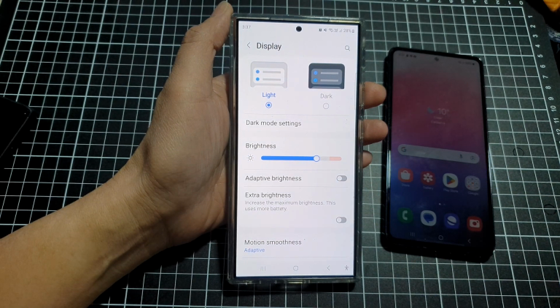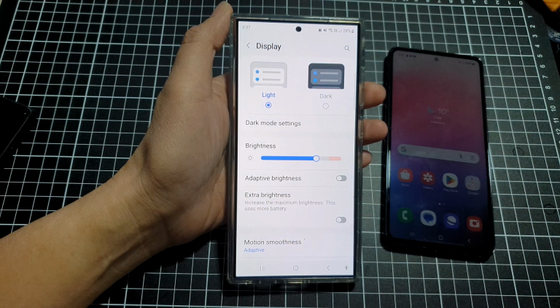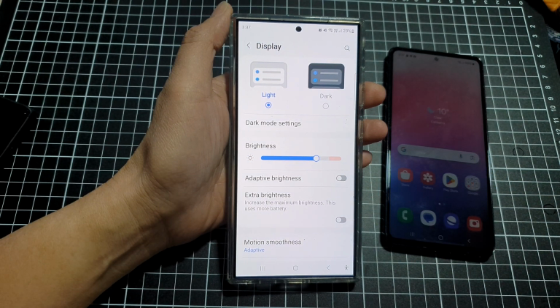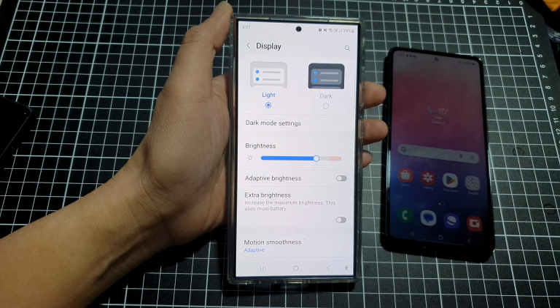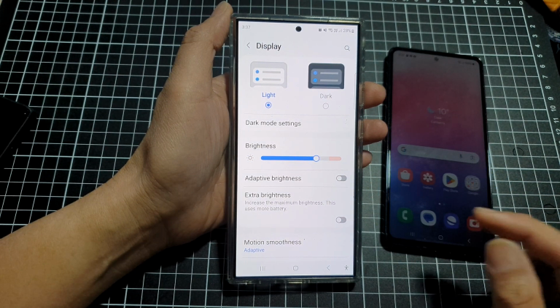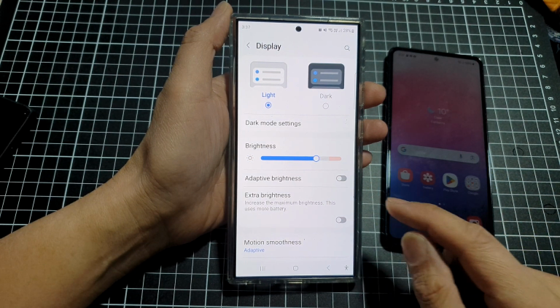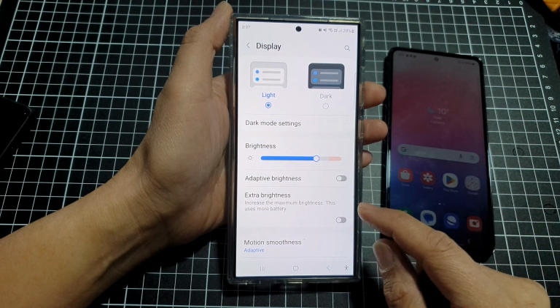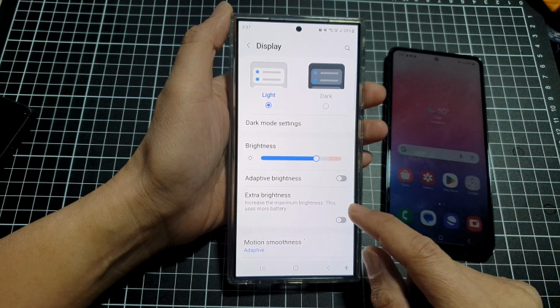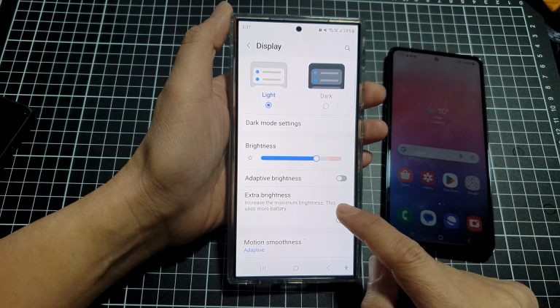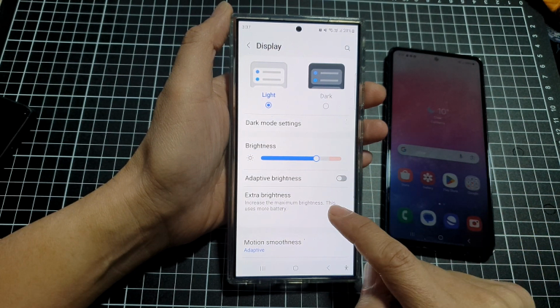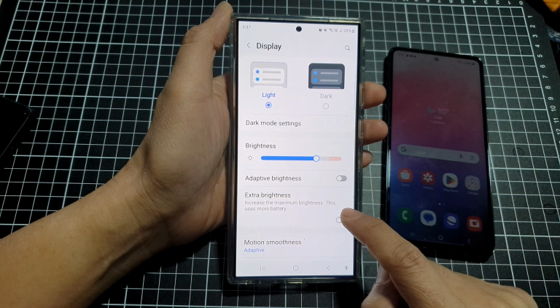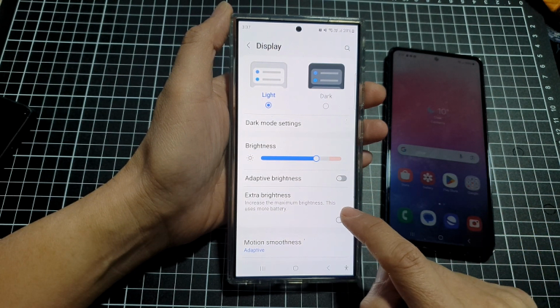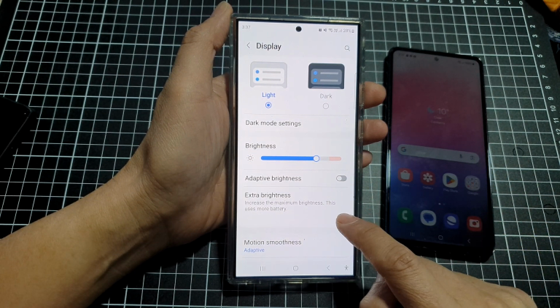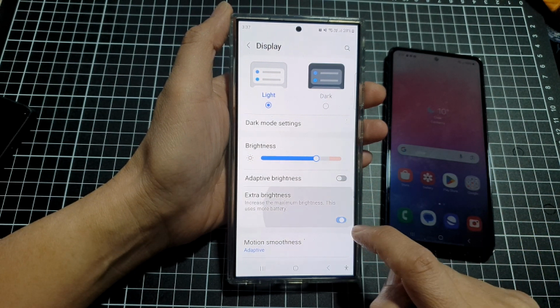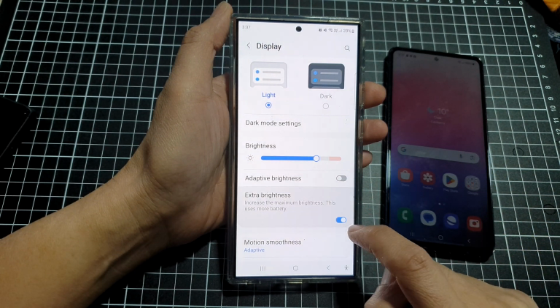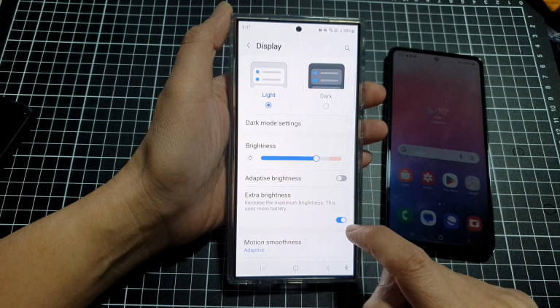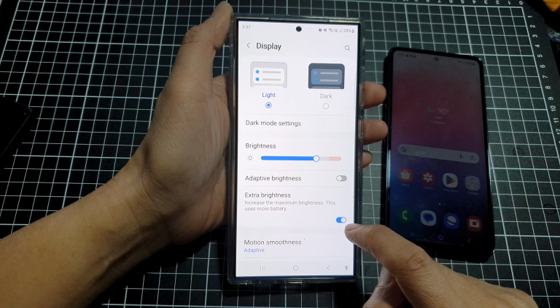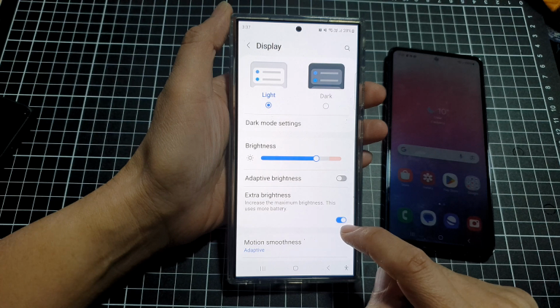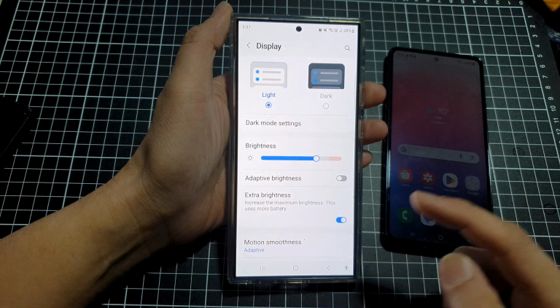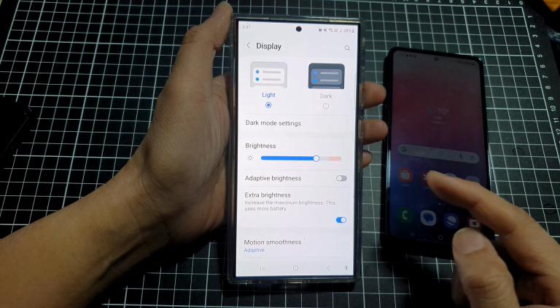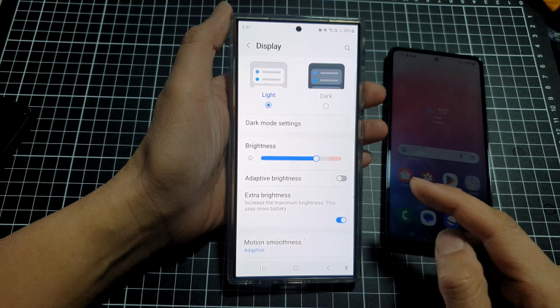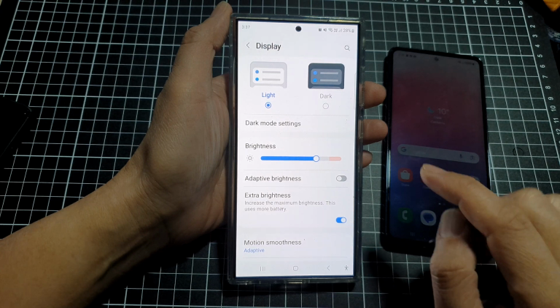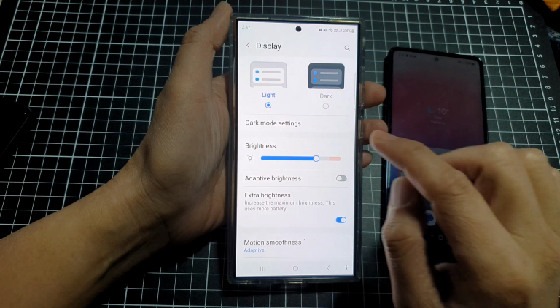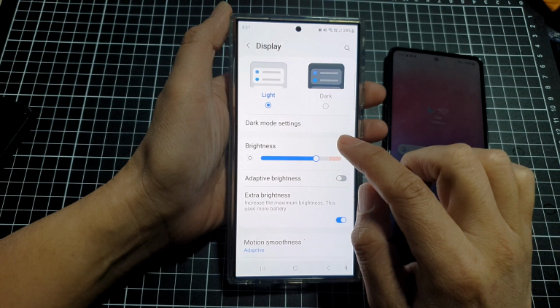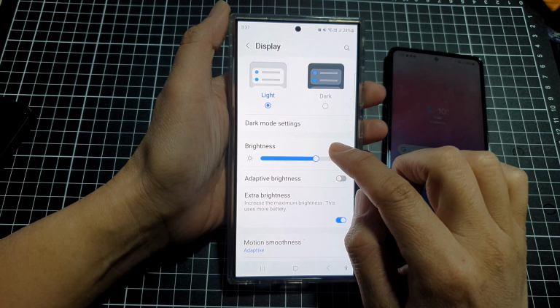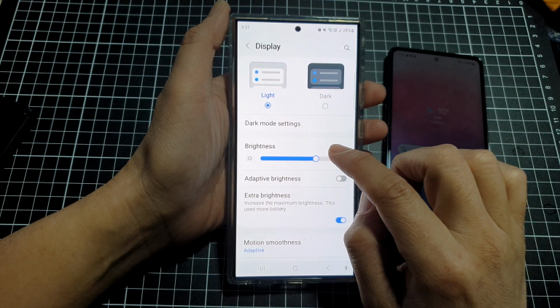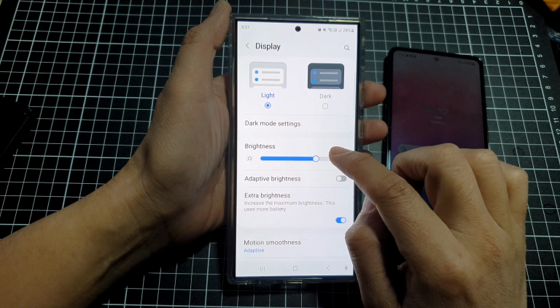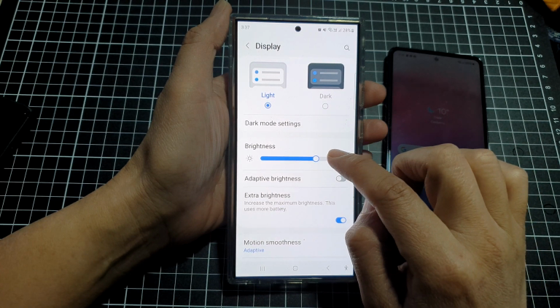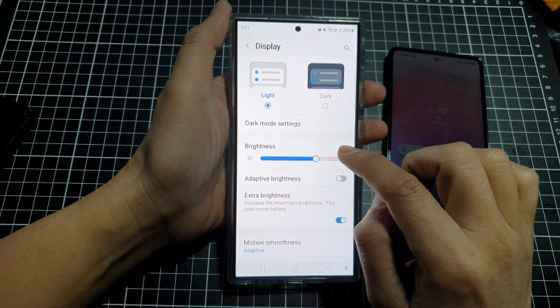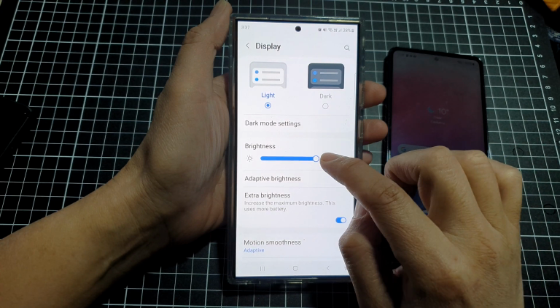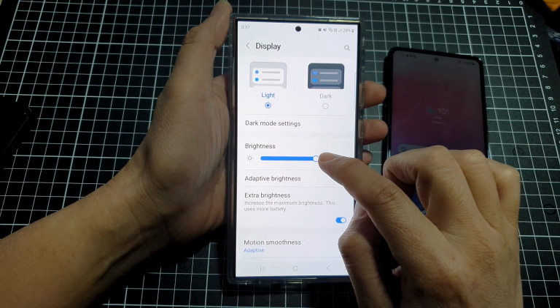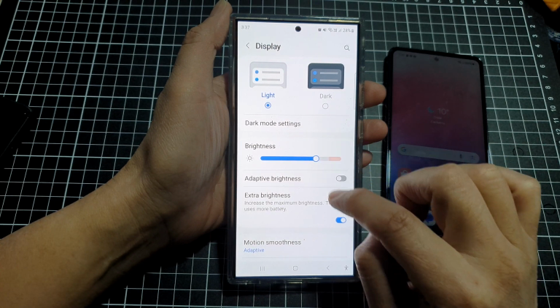You can also turn on Extra Brightness to increase the brightness further on your device.